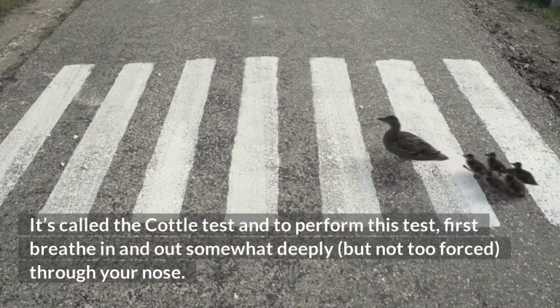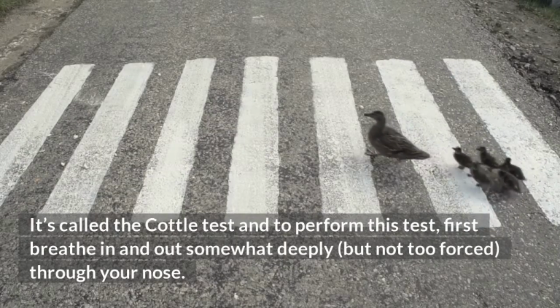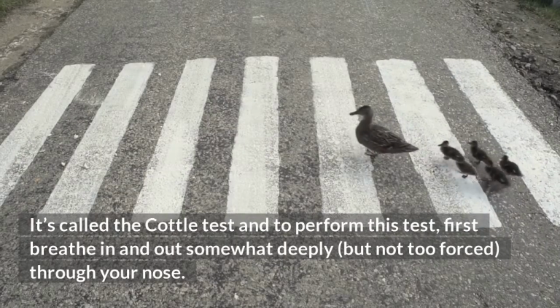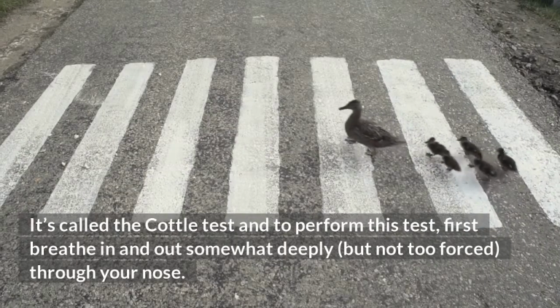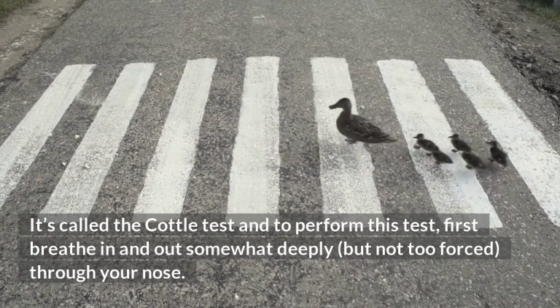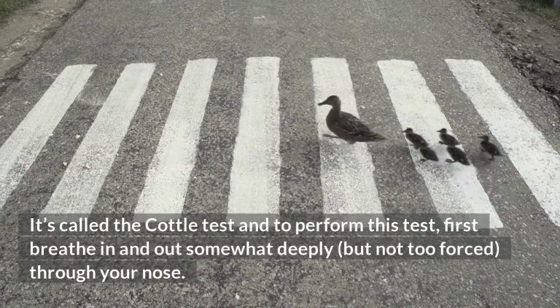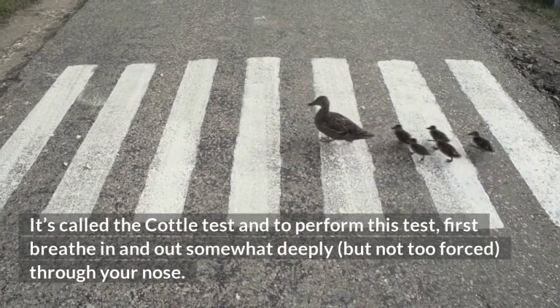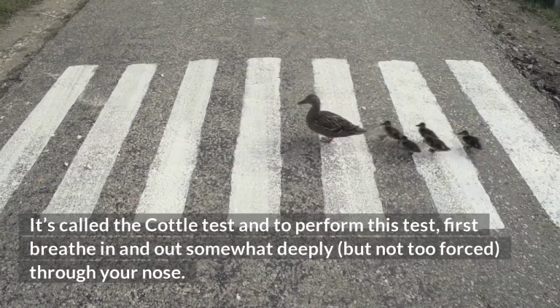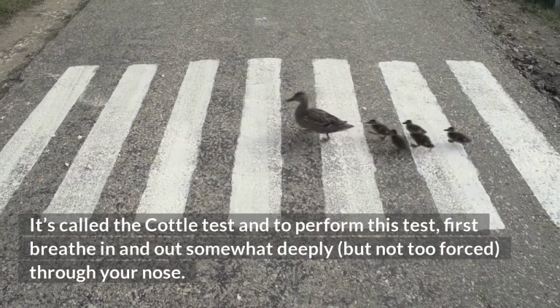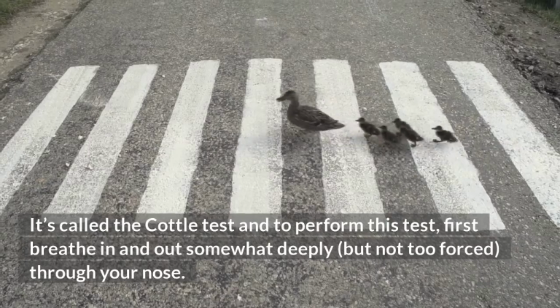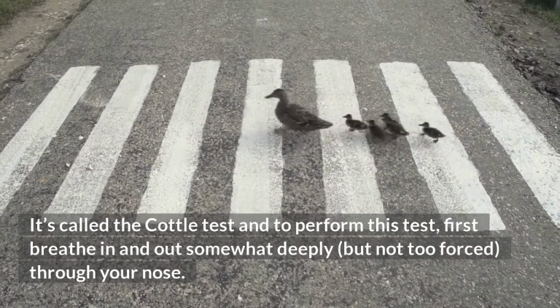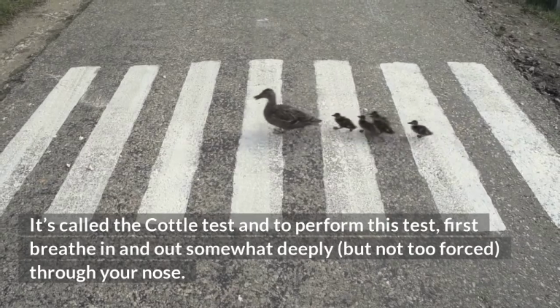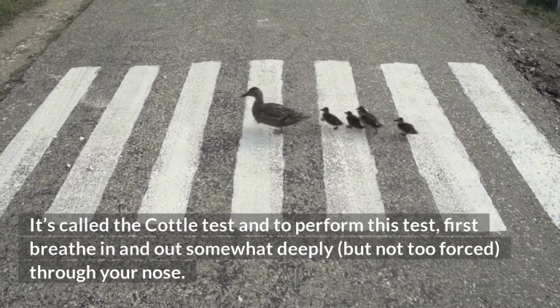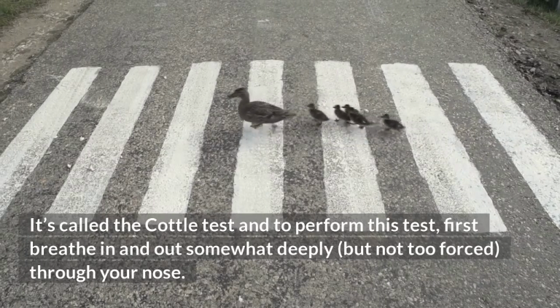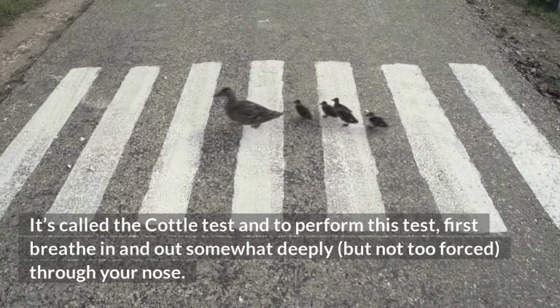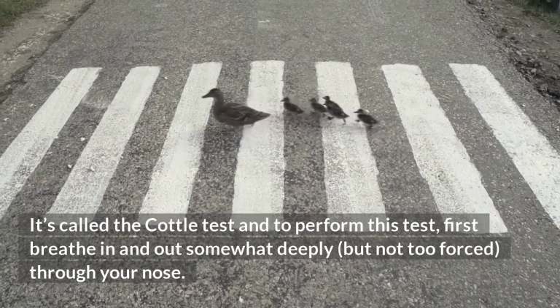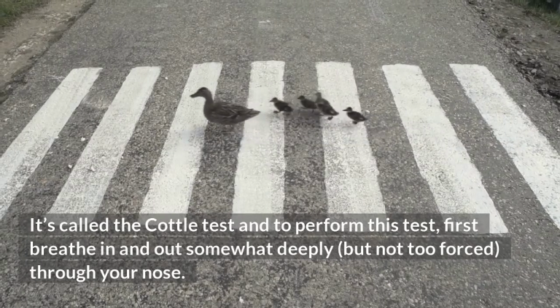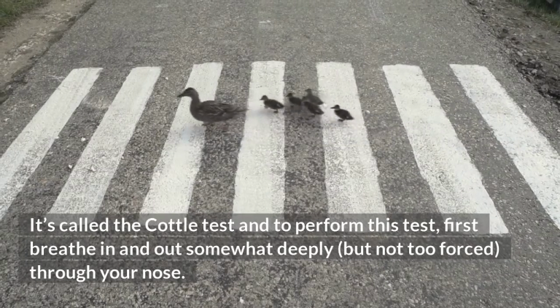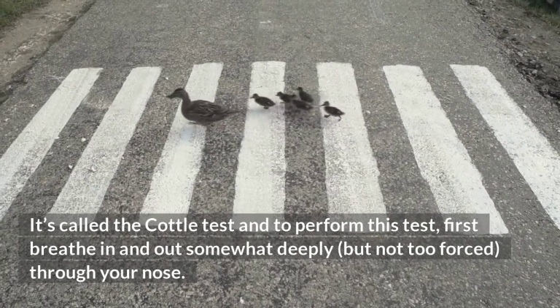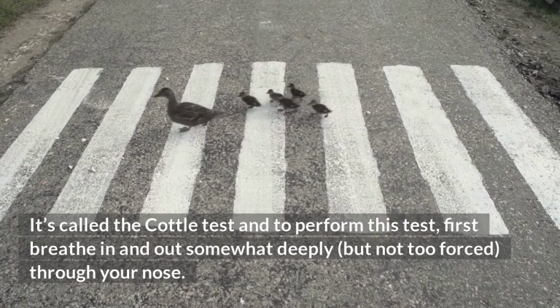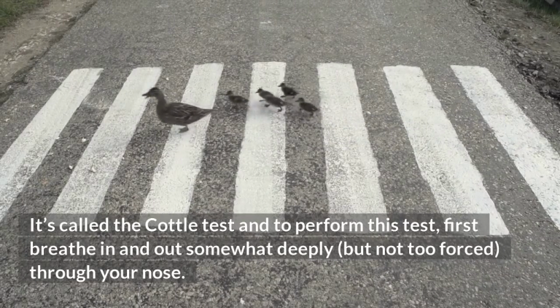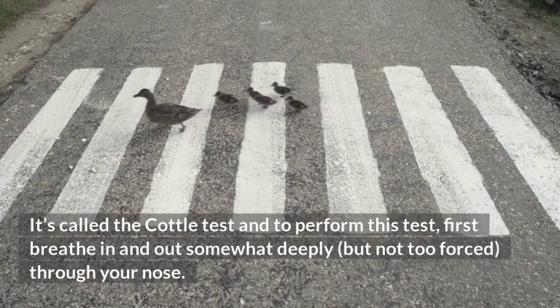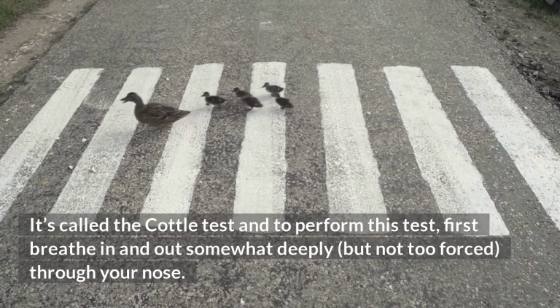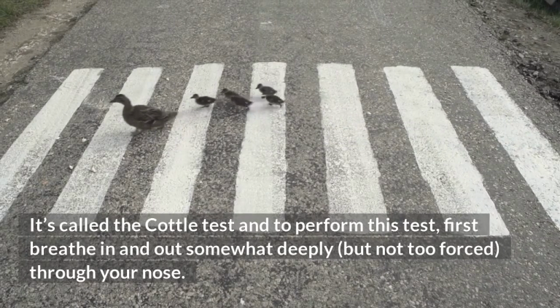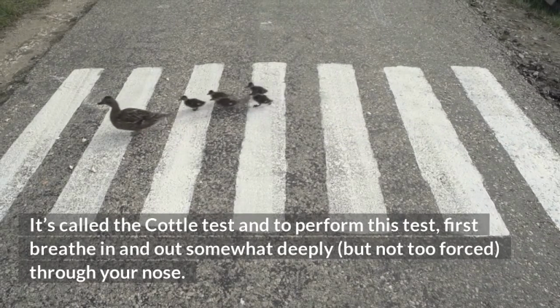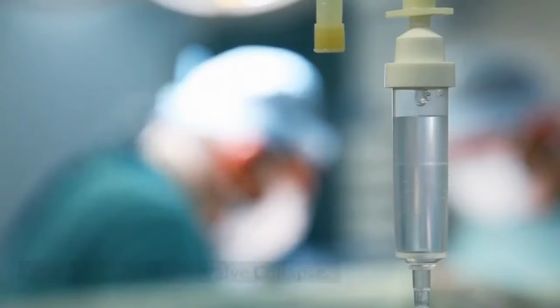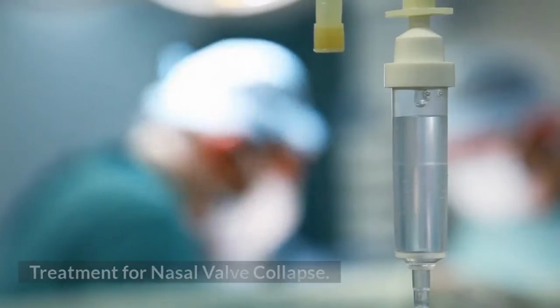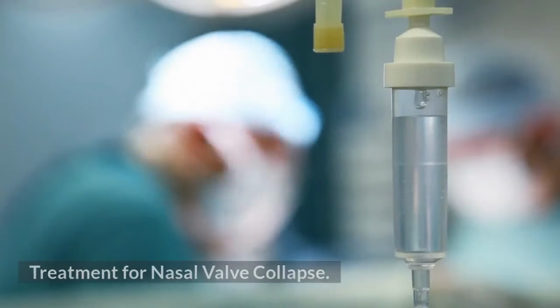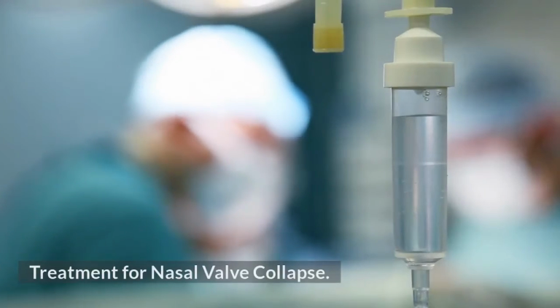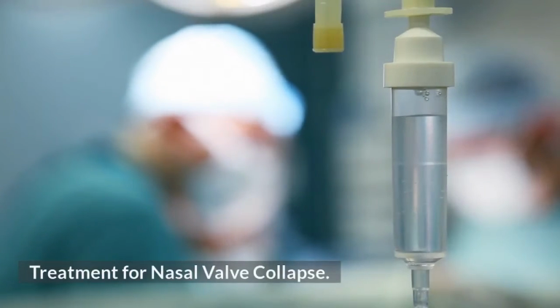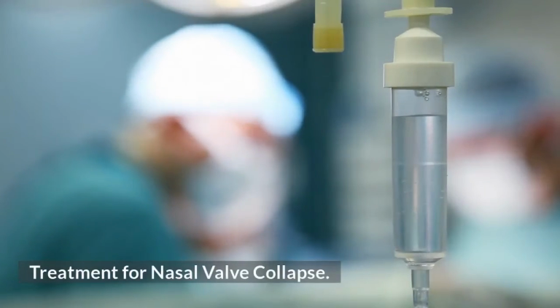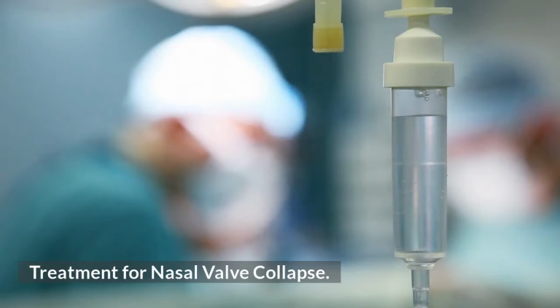To perform this test, first breathe in and out somewhat deeply, but not too forced, through your nose.